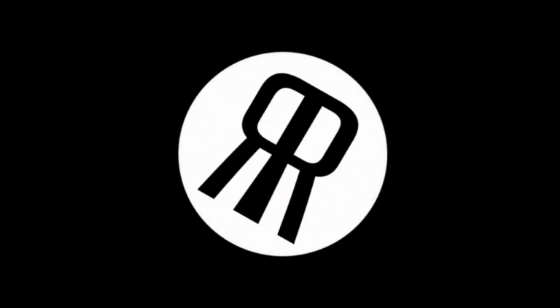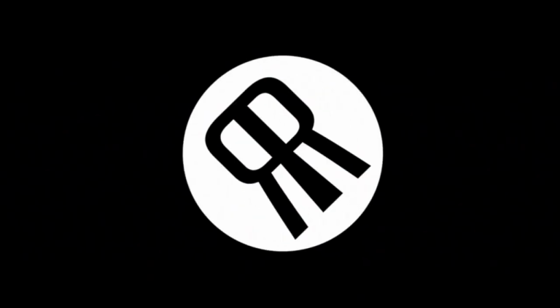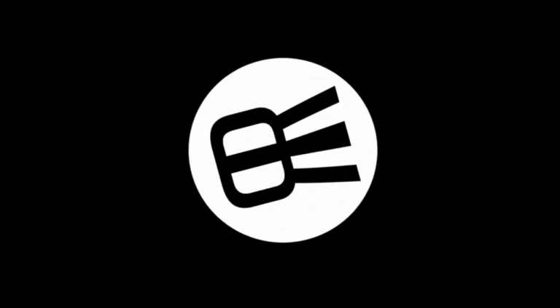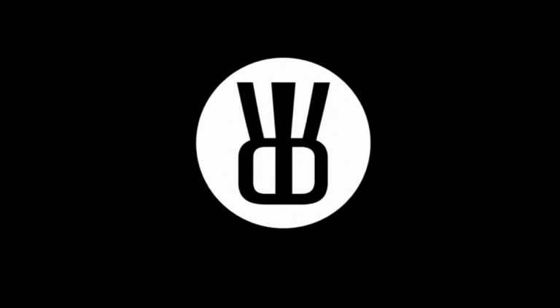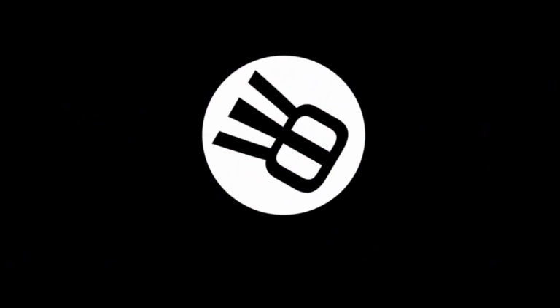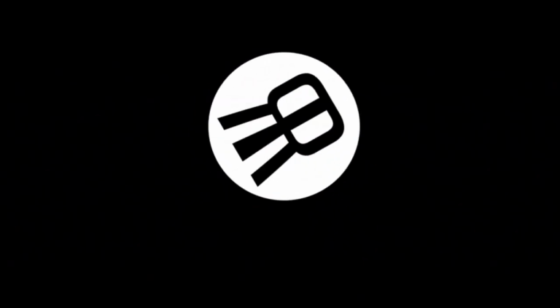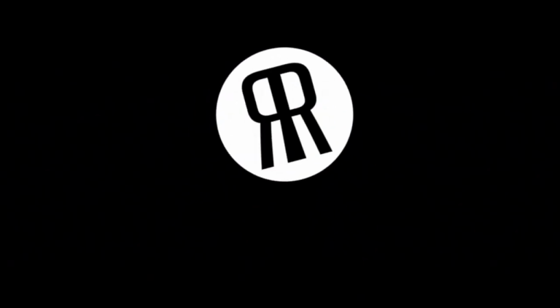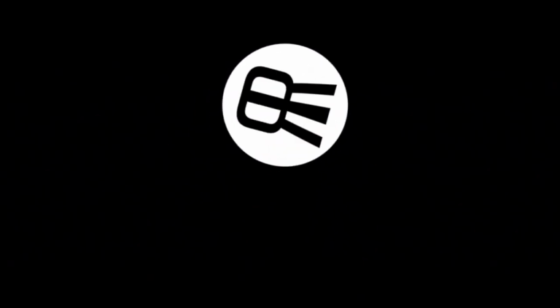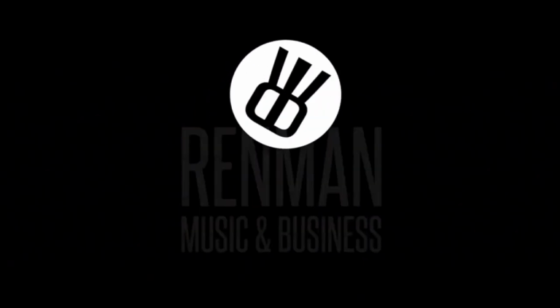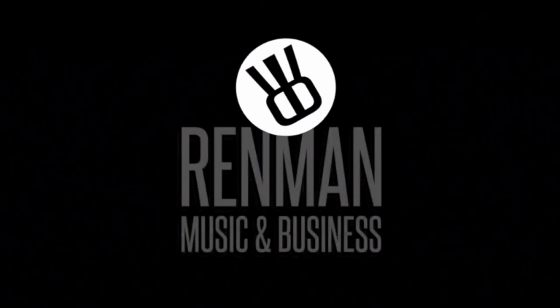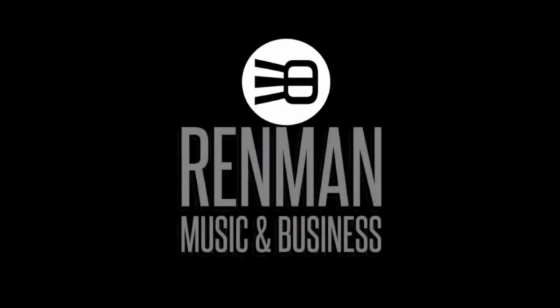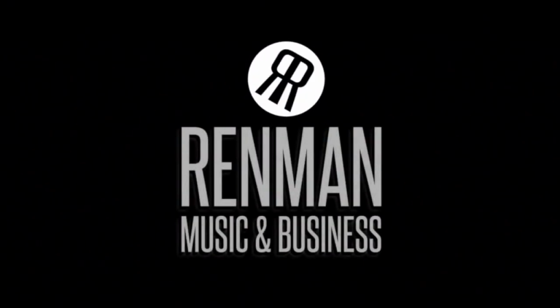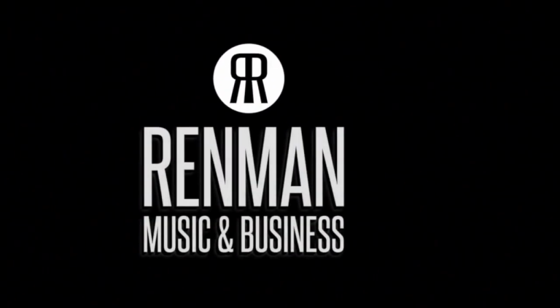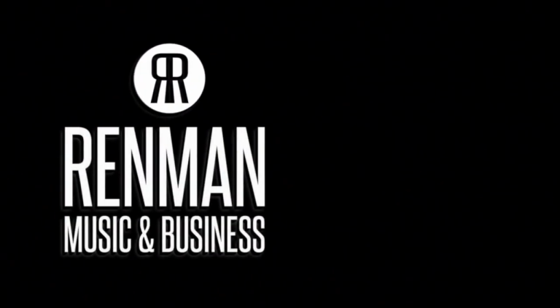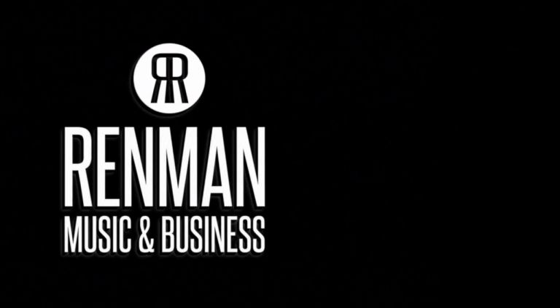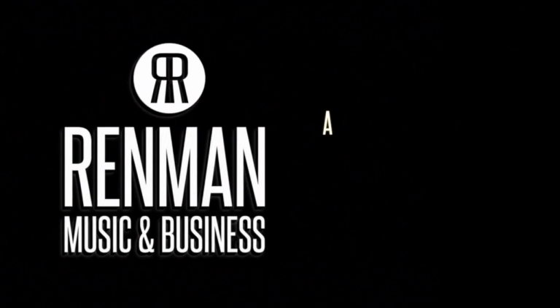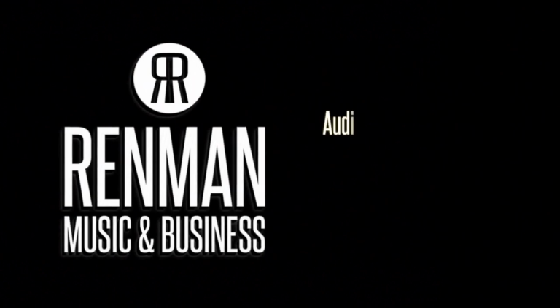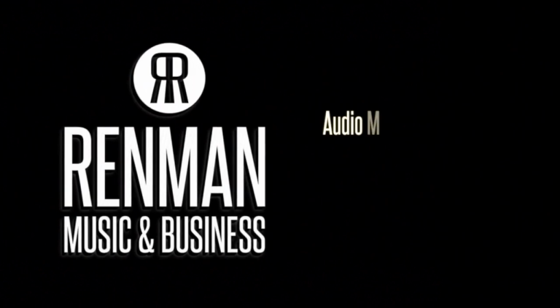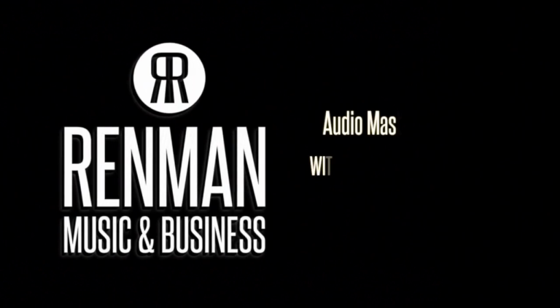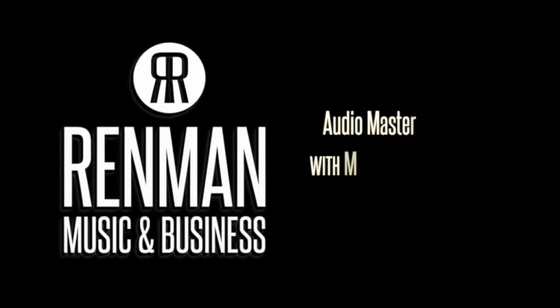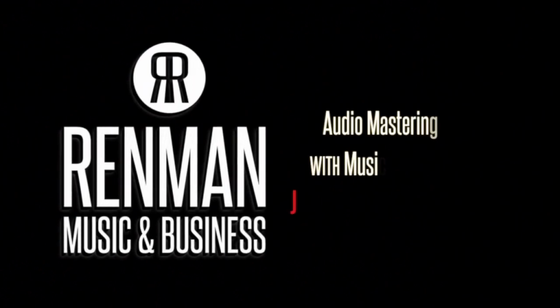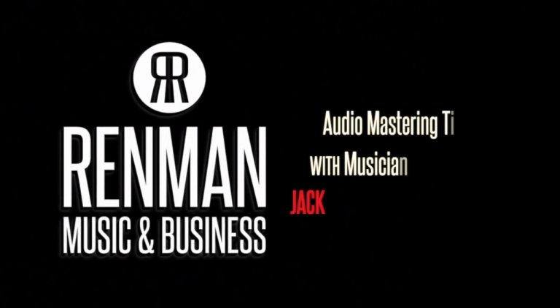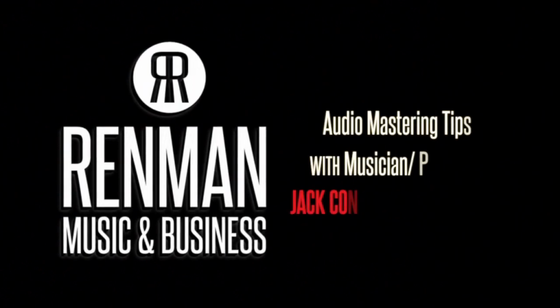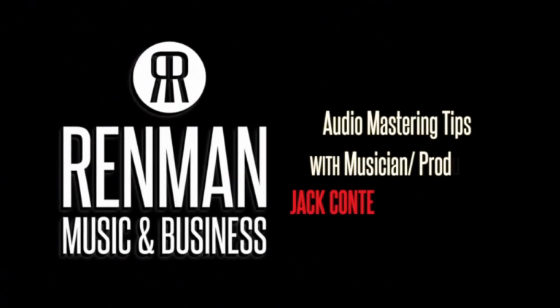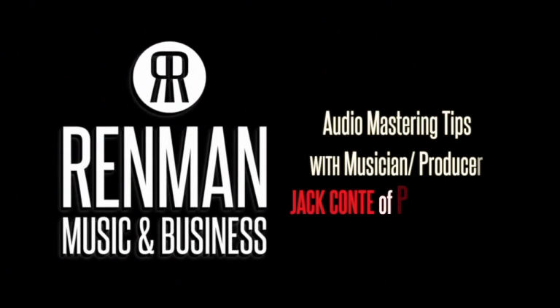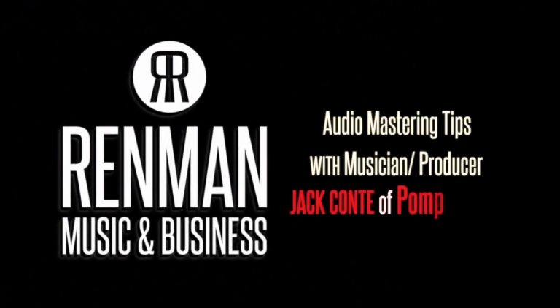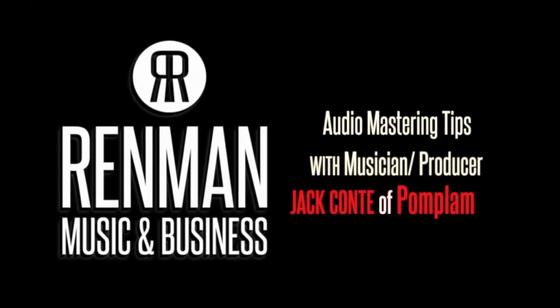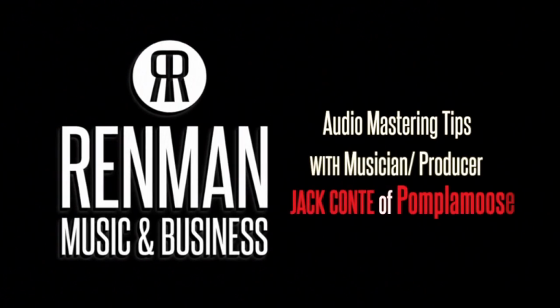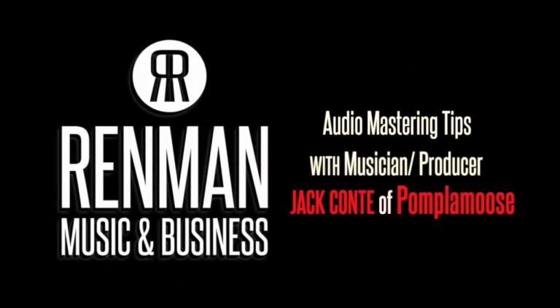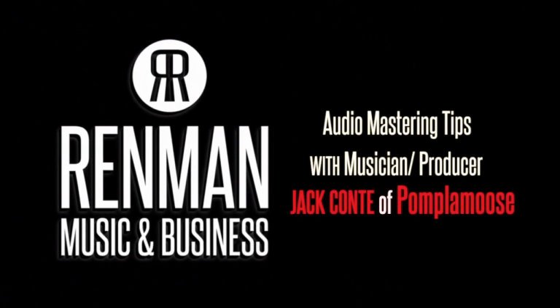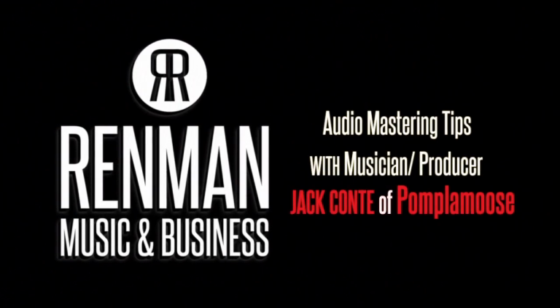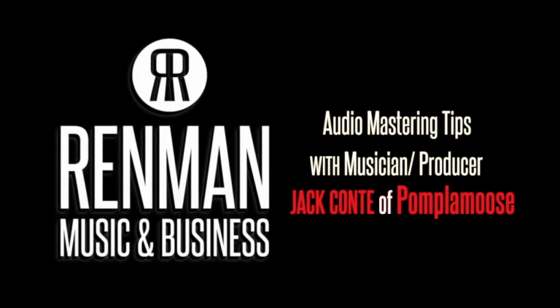We had one quick tech question, if you could get to this — just any mastering tips for a member in our chat room.